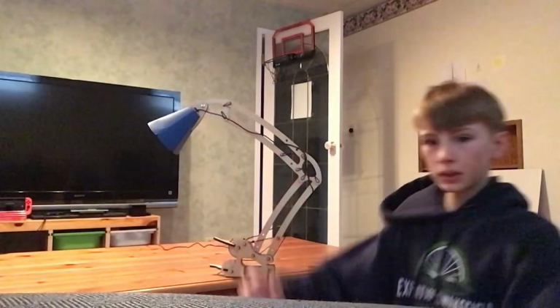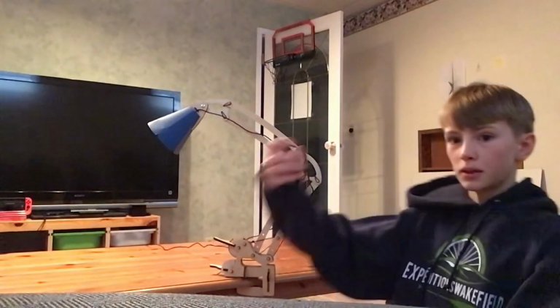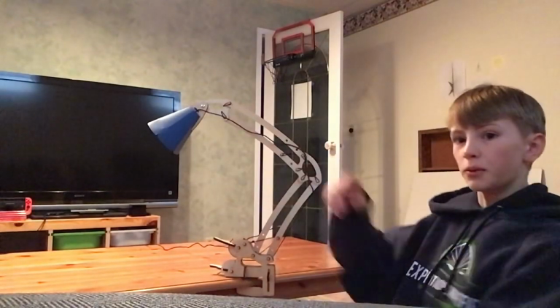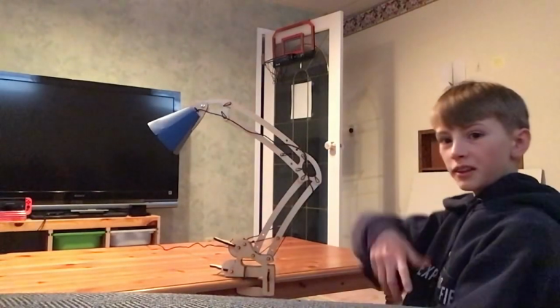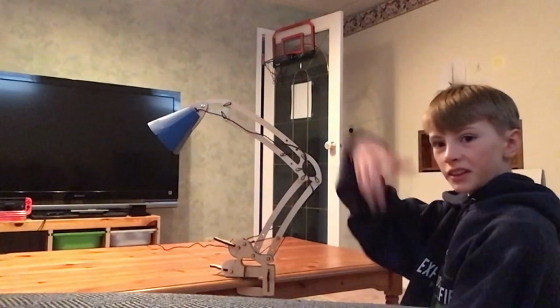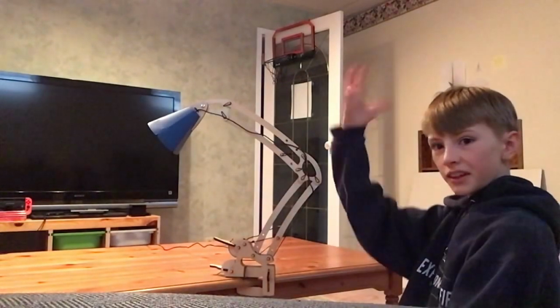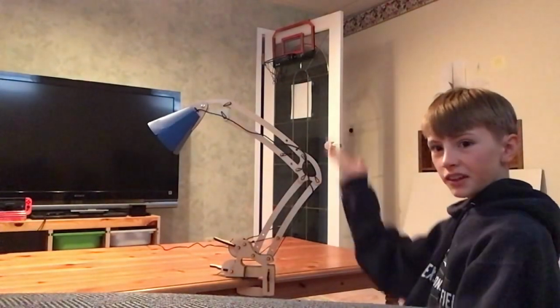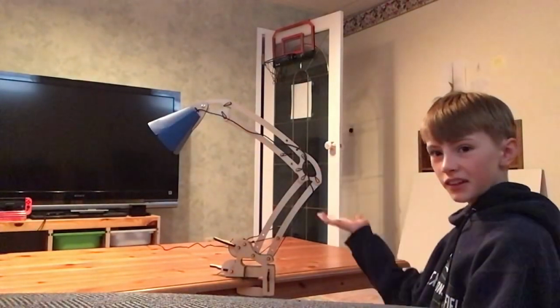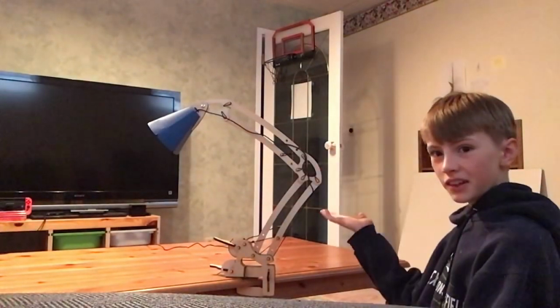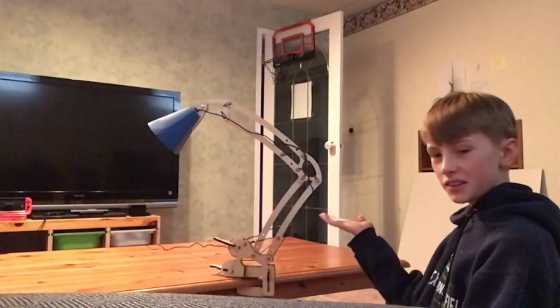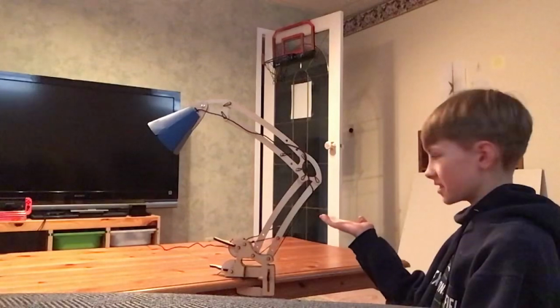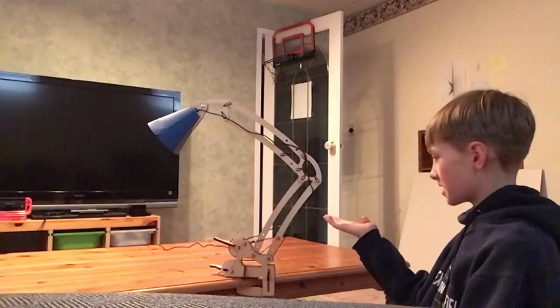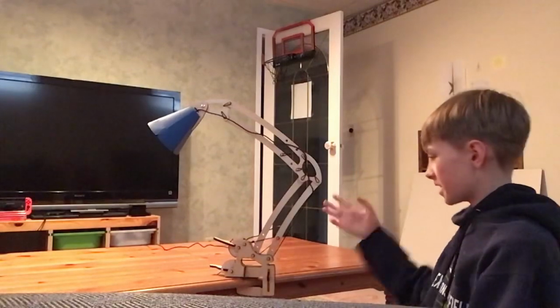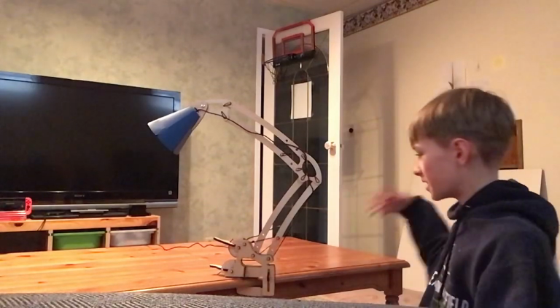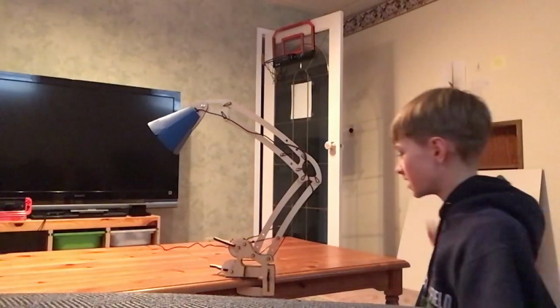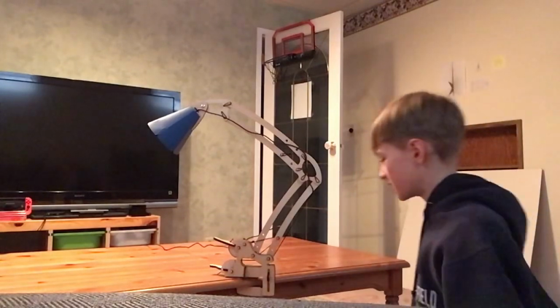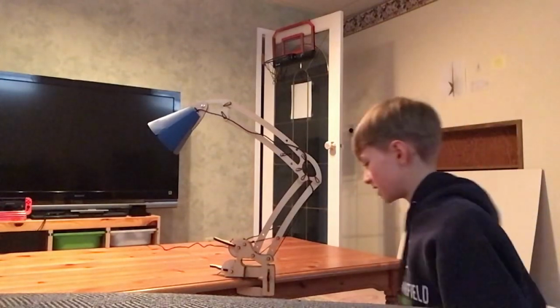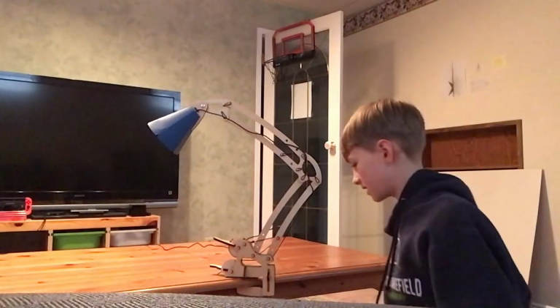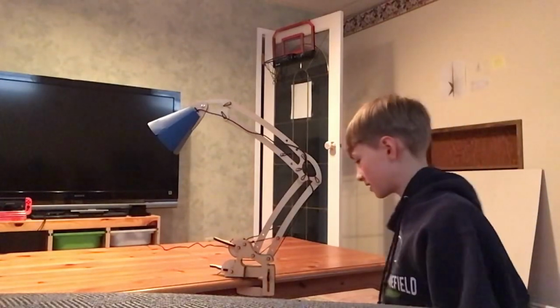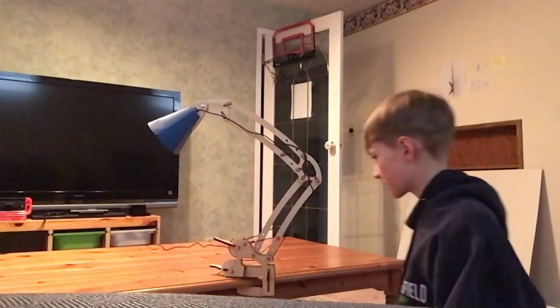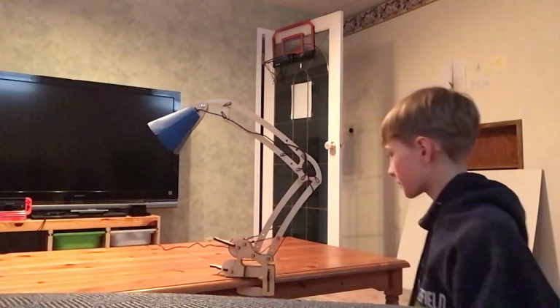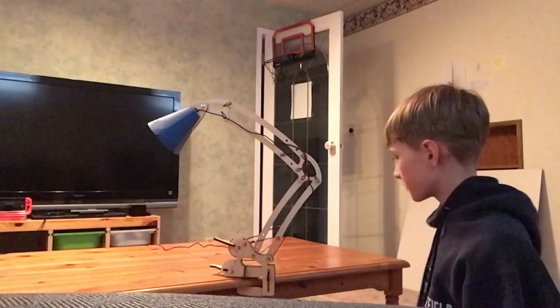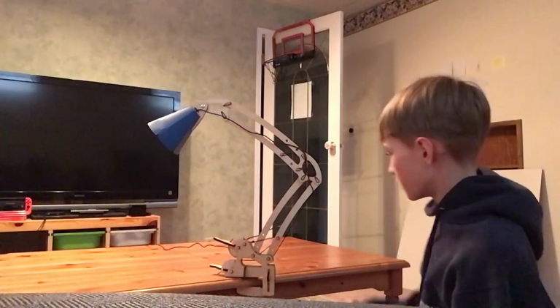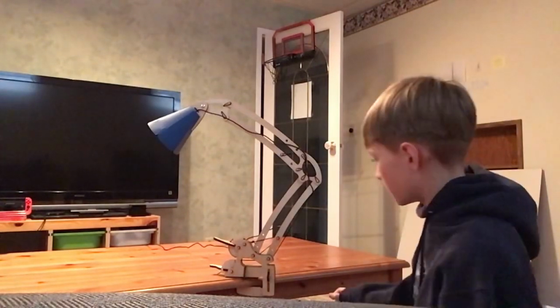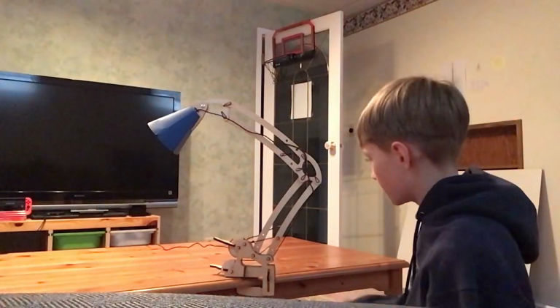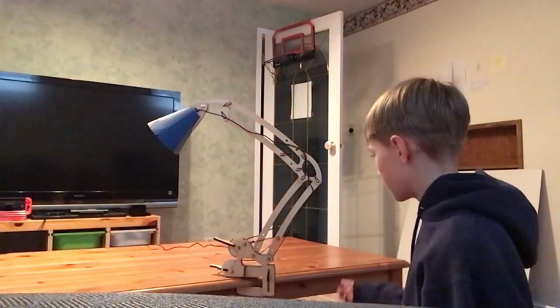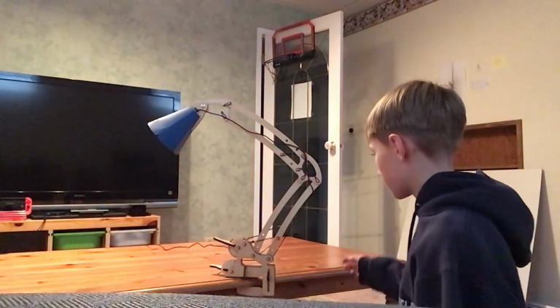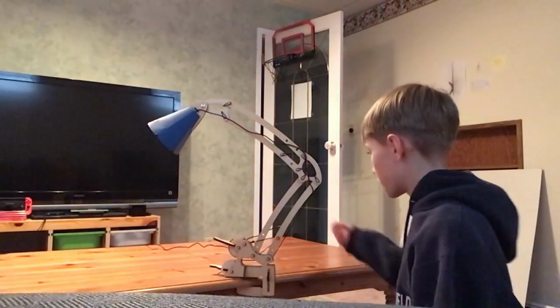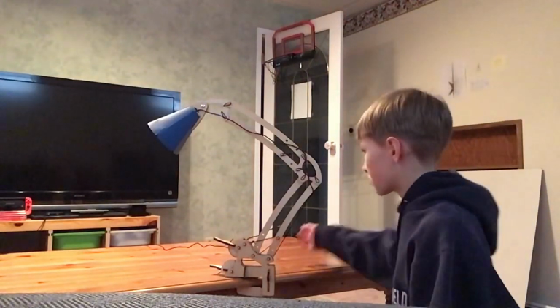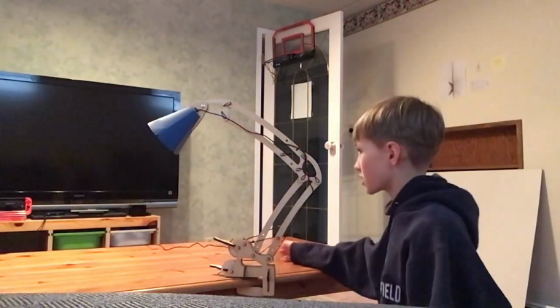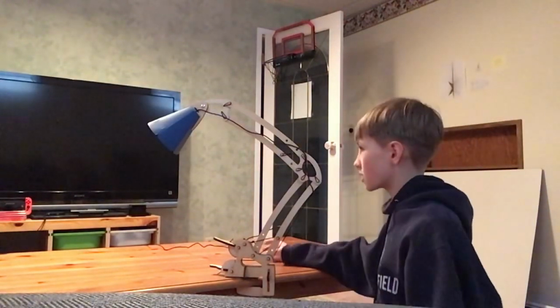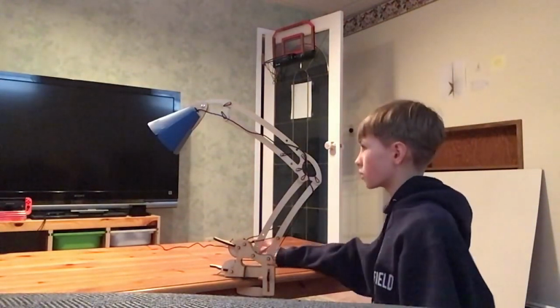Well, here it is. It's all done and it's pretty cool.